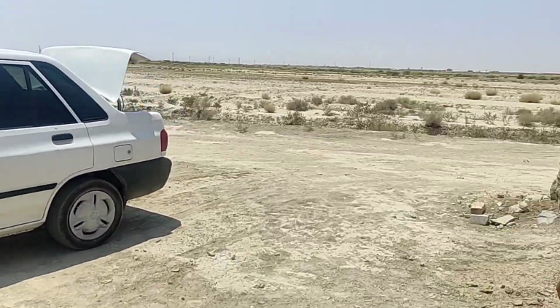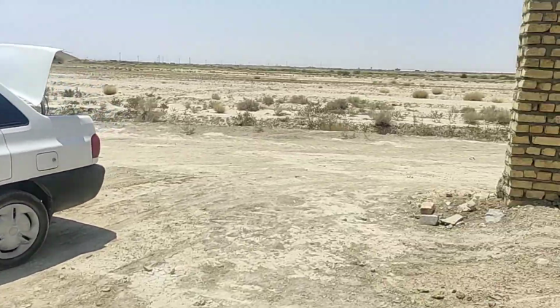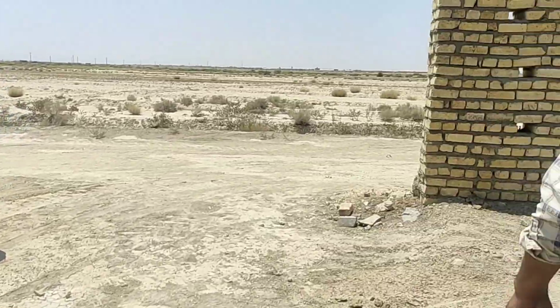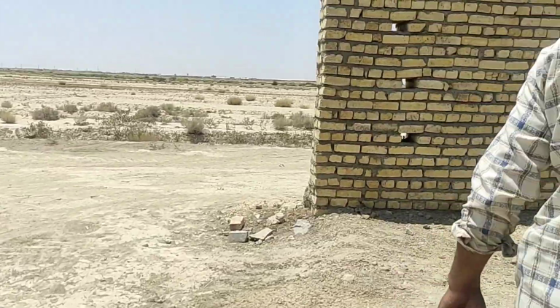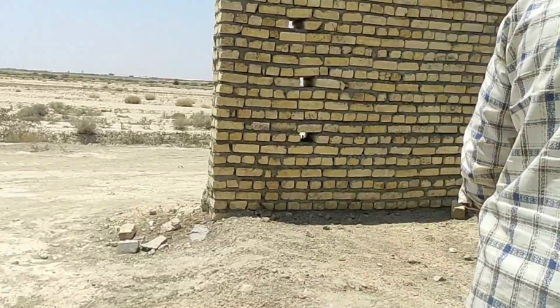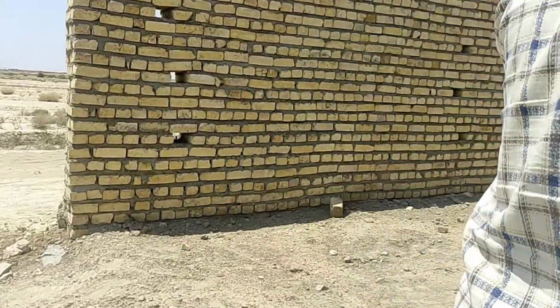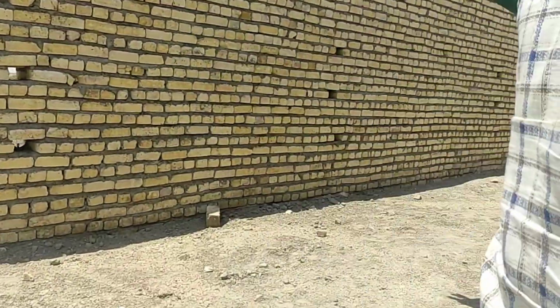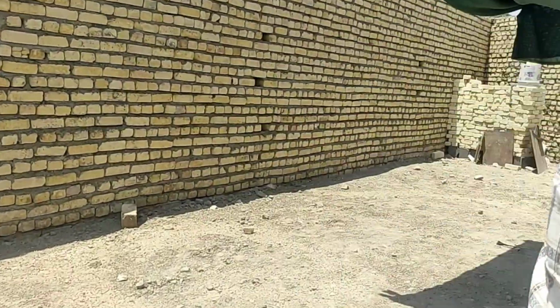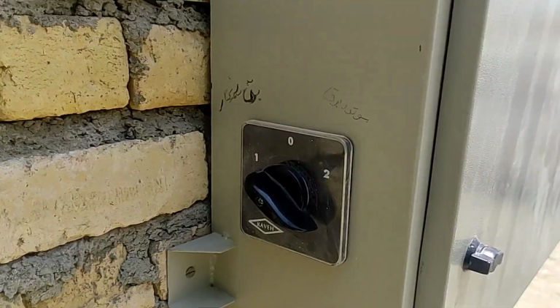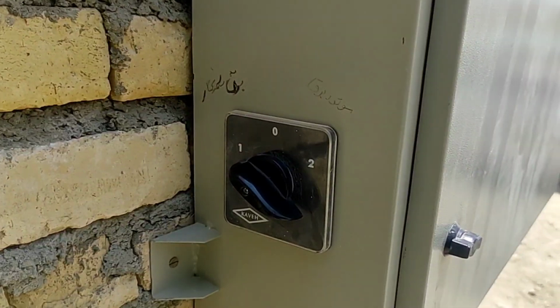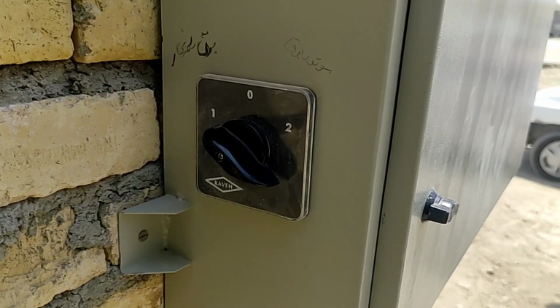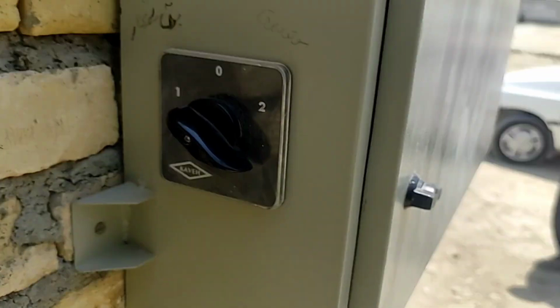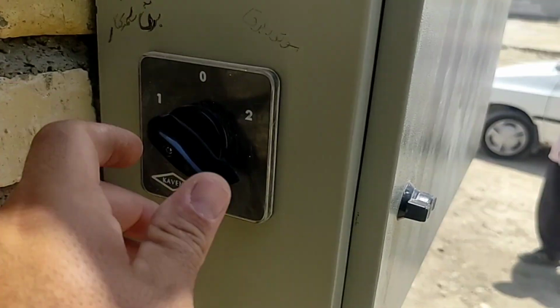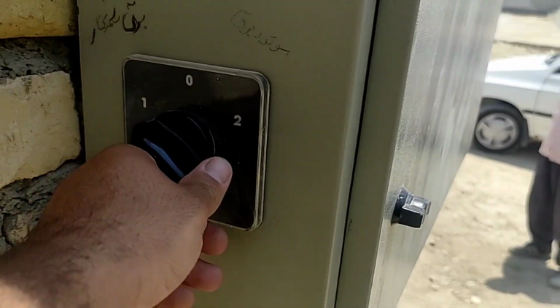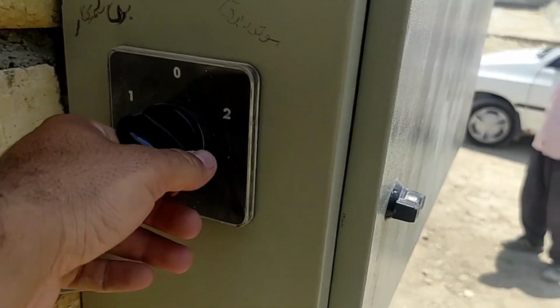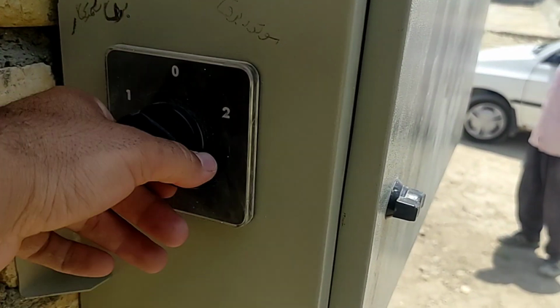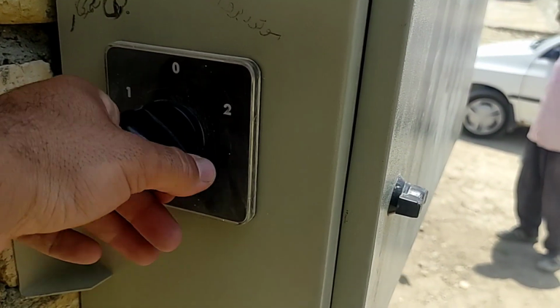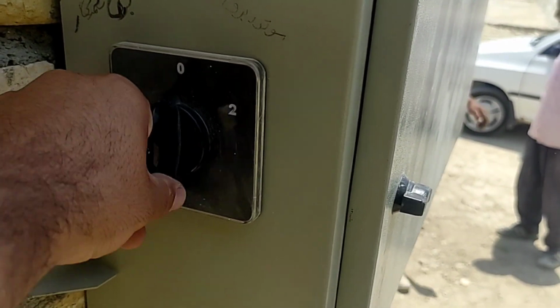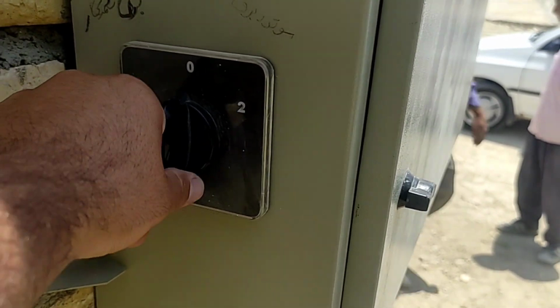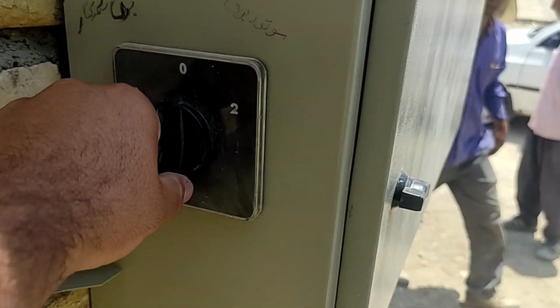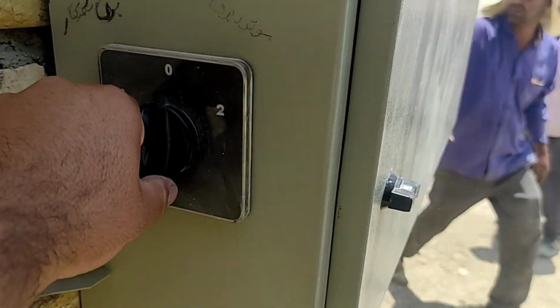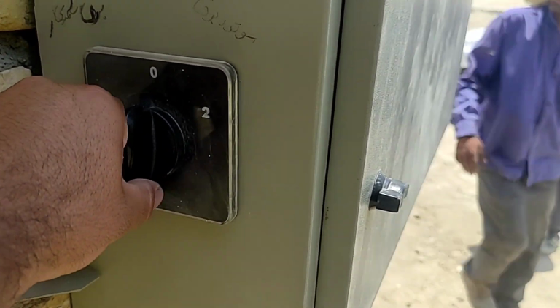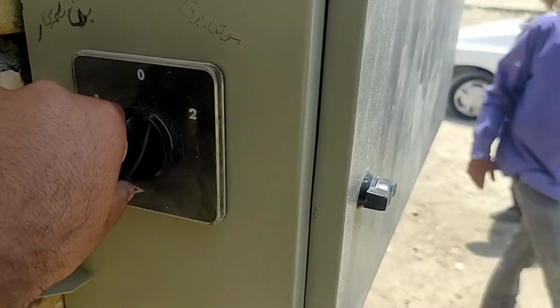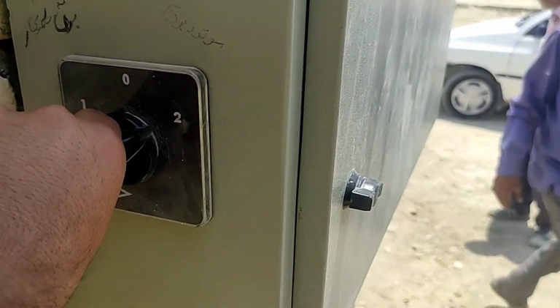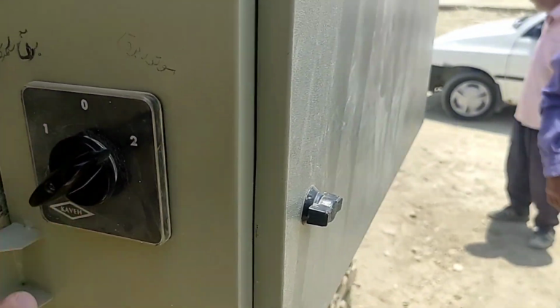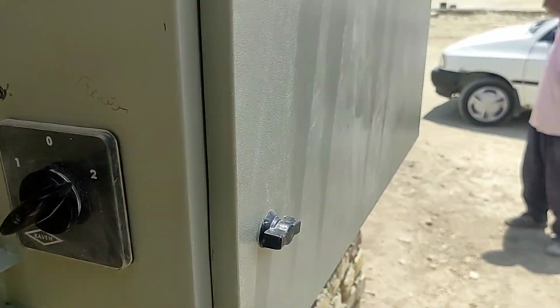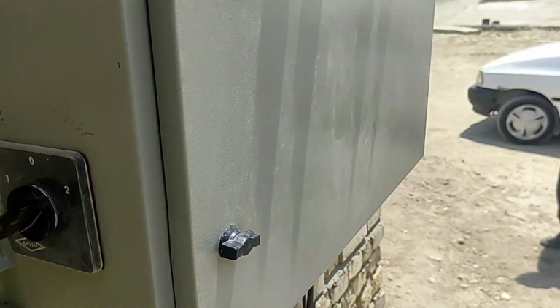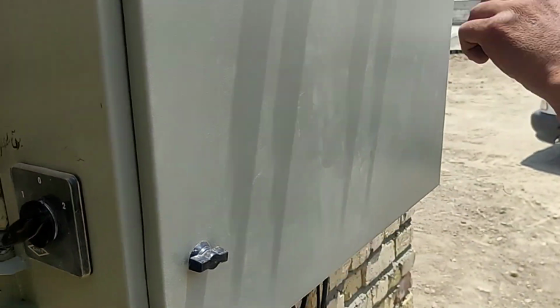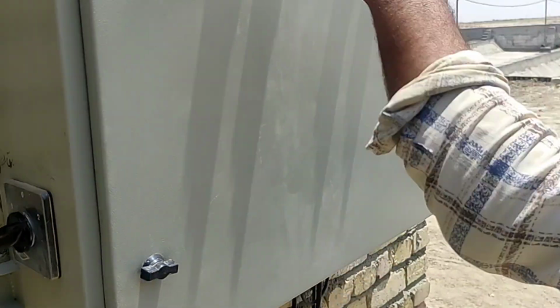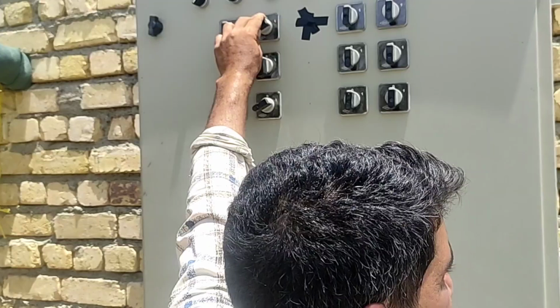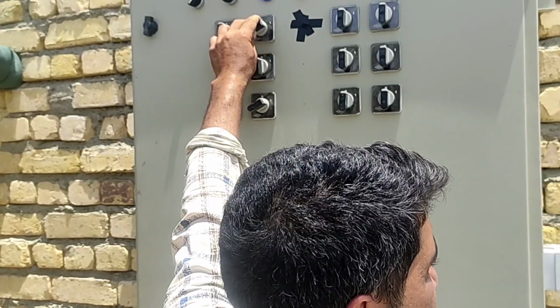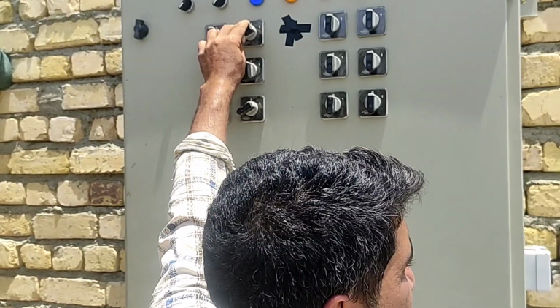Now we put the two-position switch on the second position and turn on the consumers.